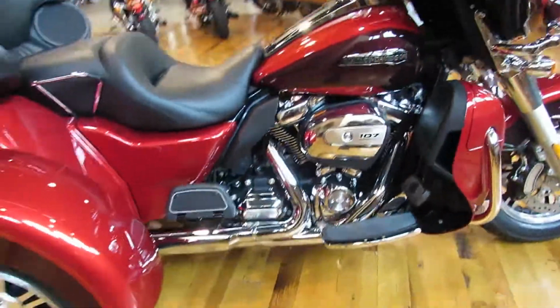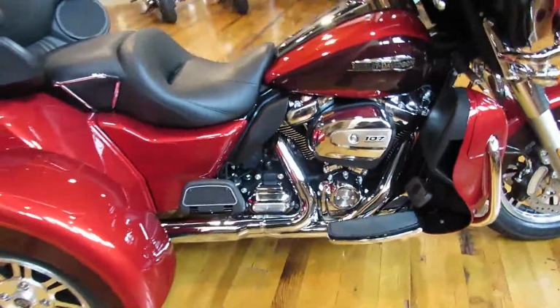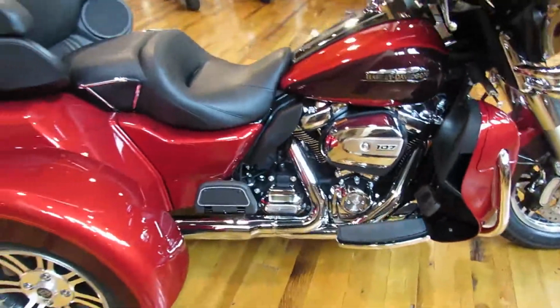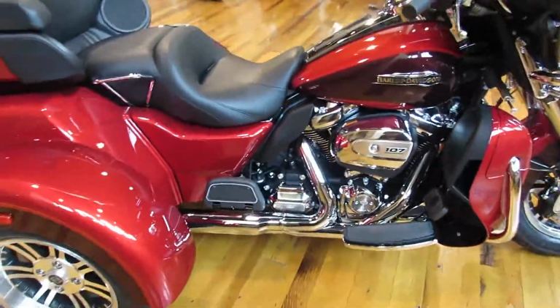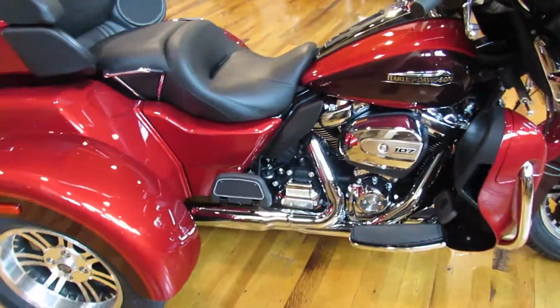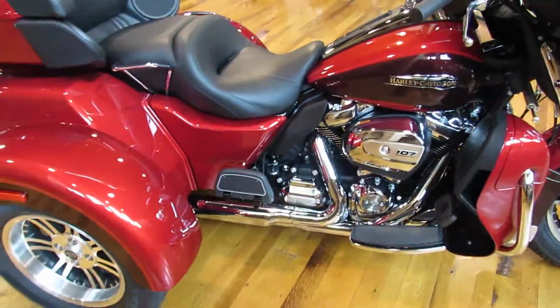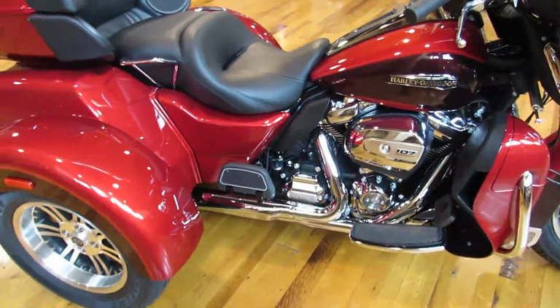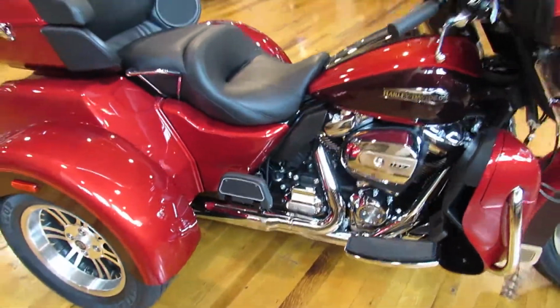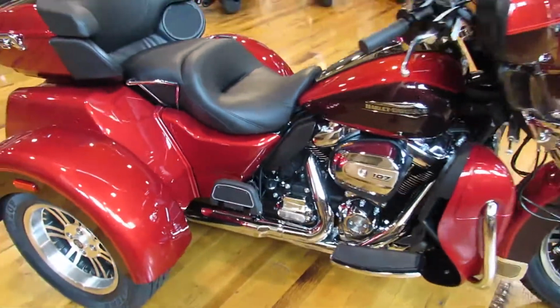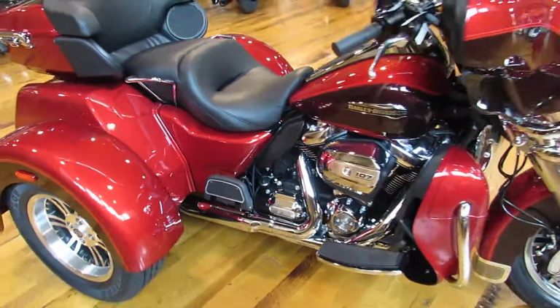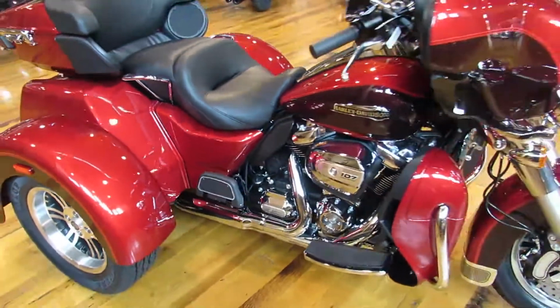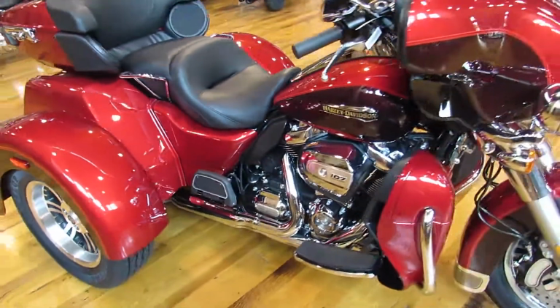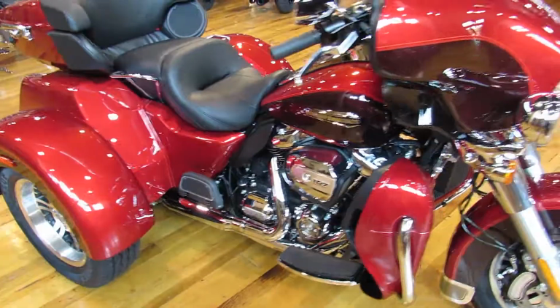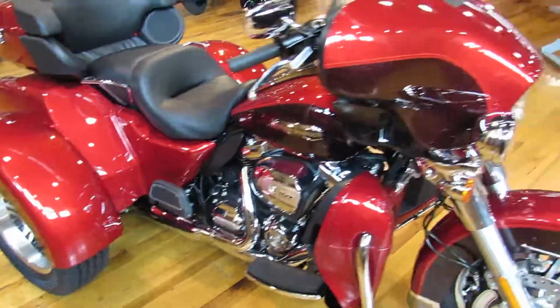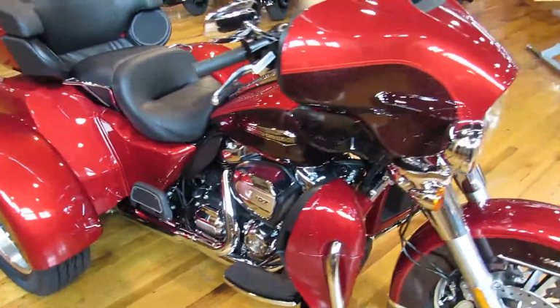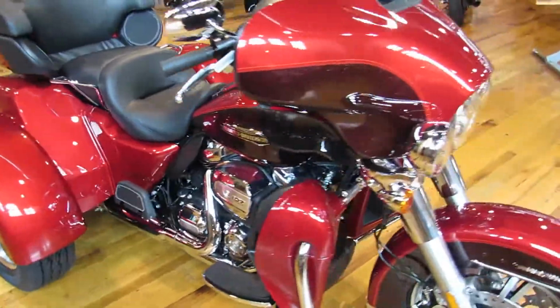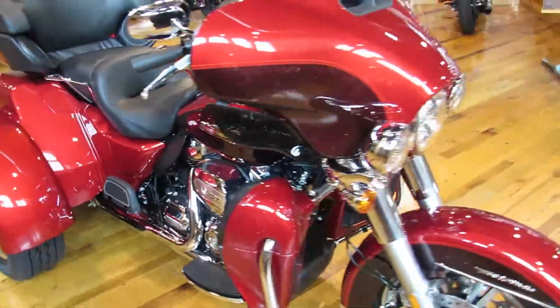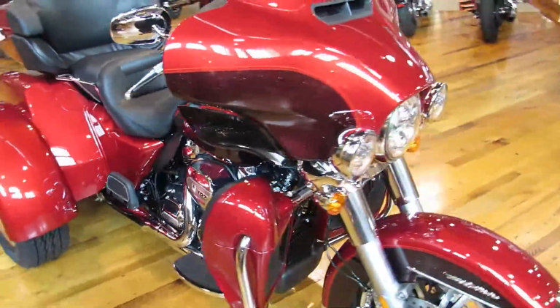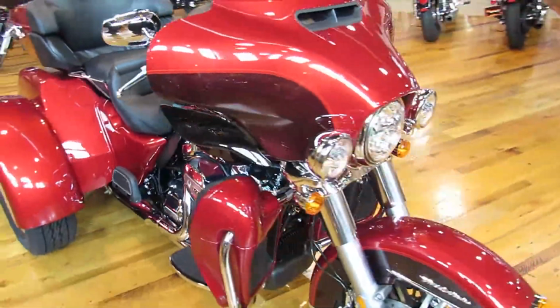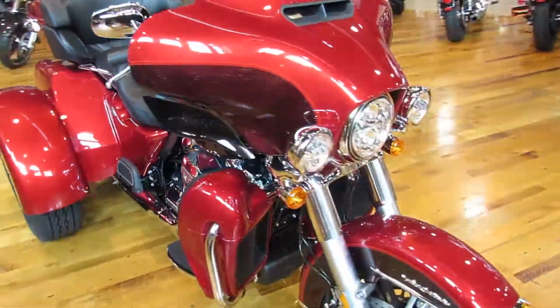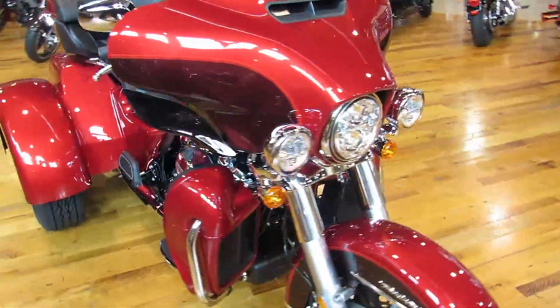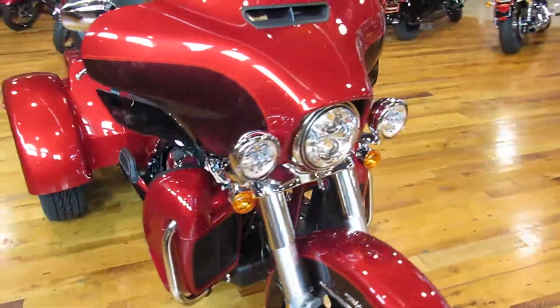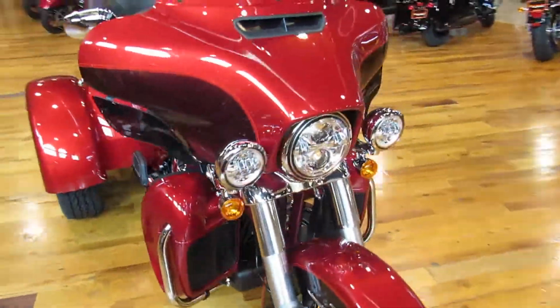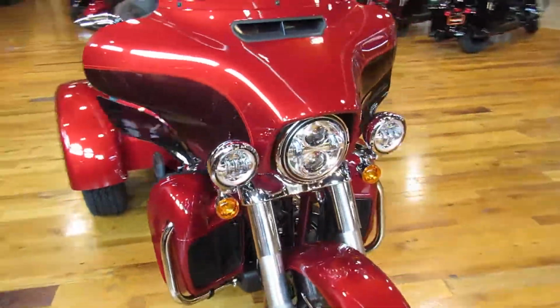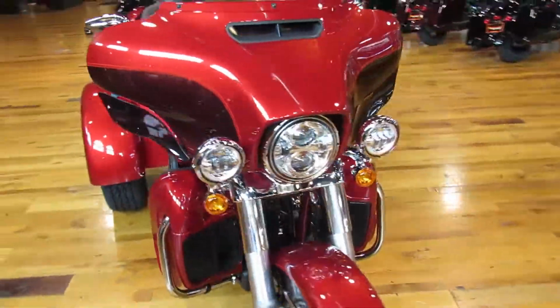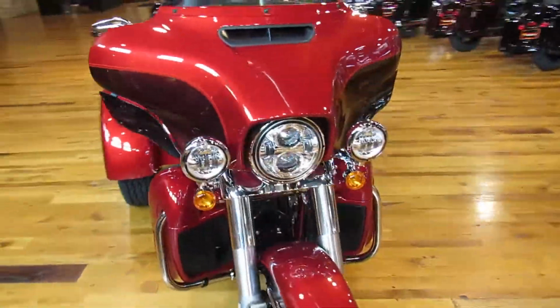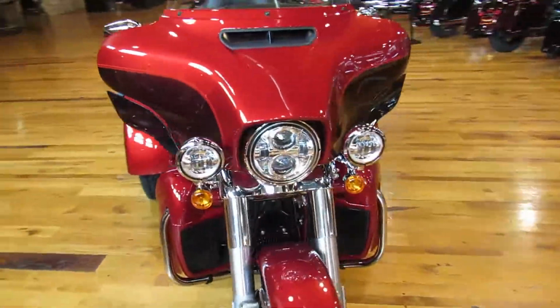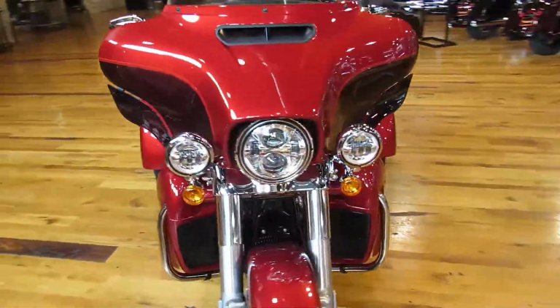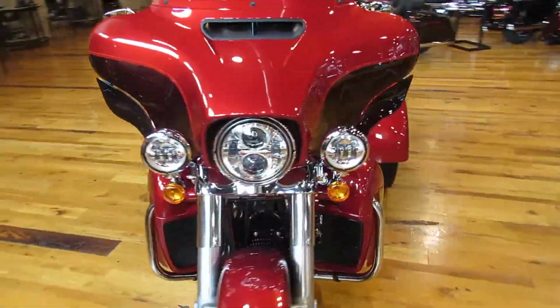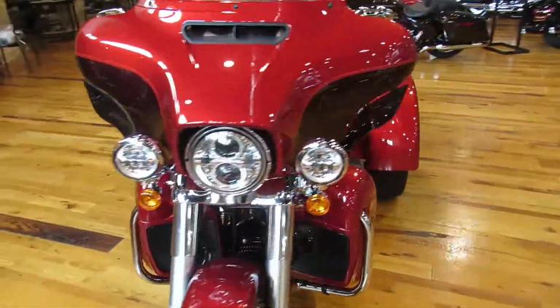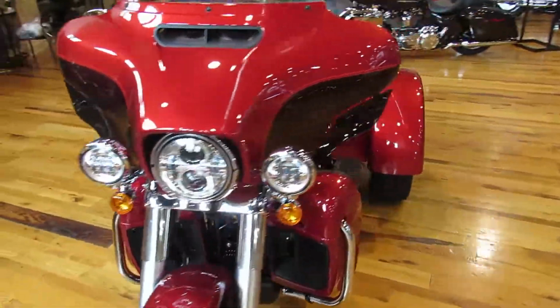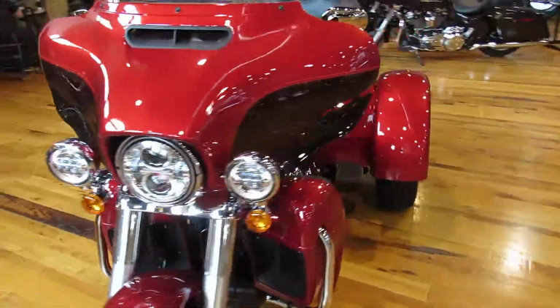This bad boy is loaded with accessories. It's got electronic reverse and cruise control.